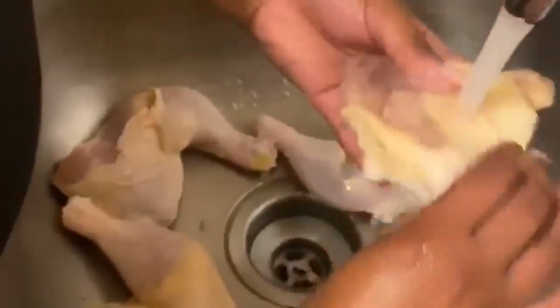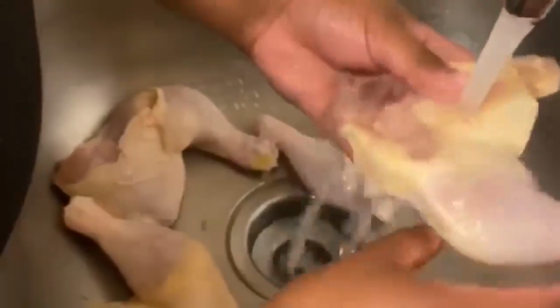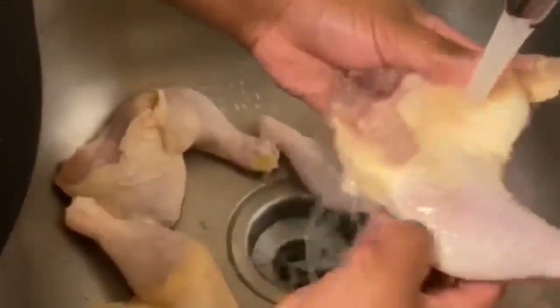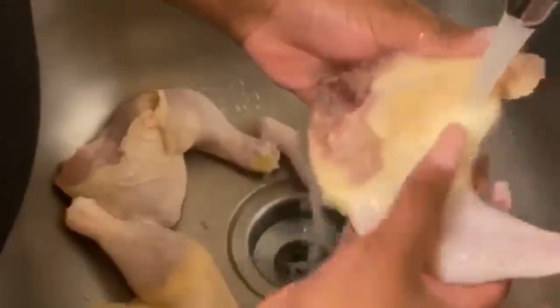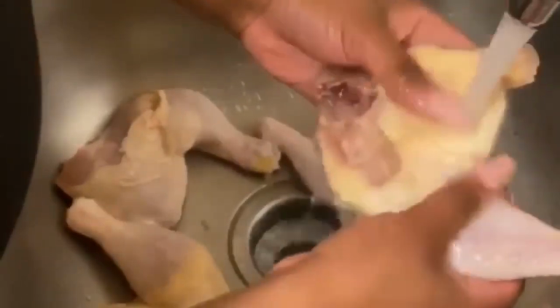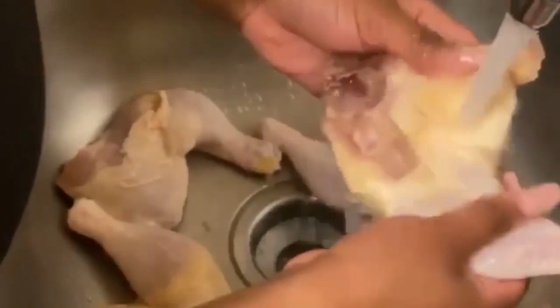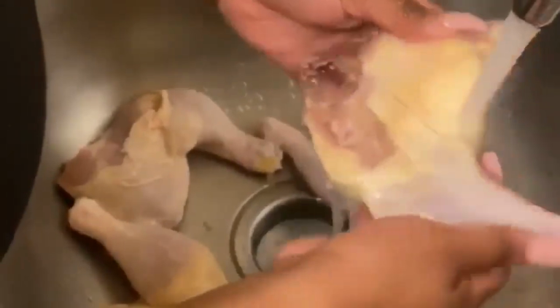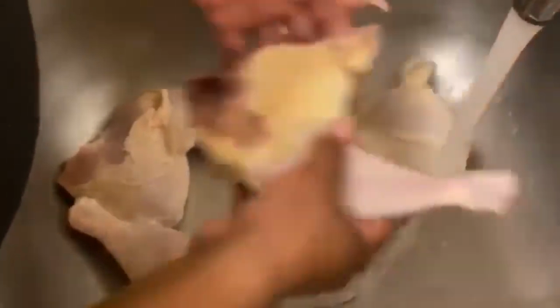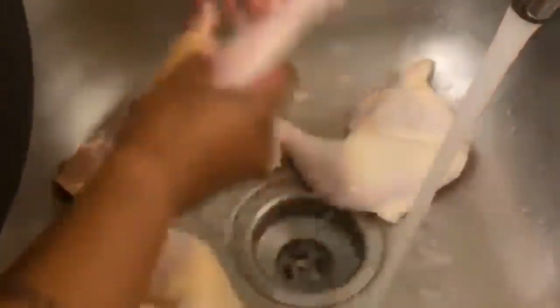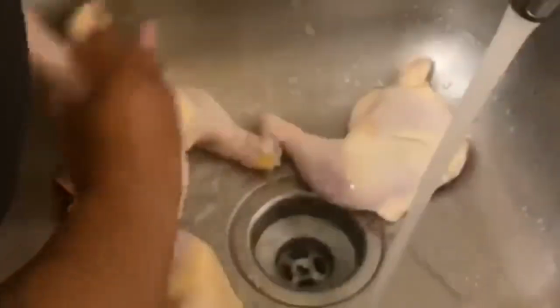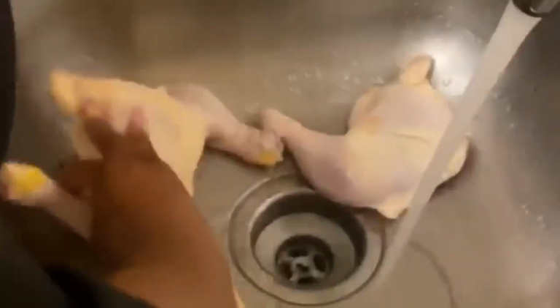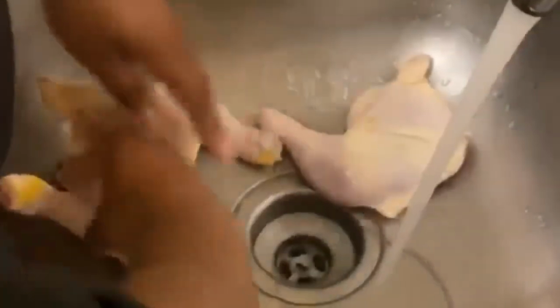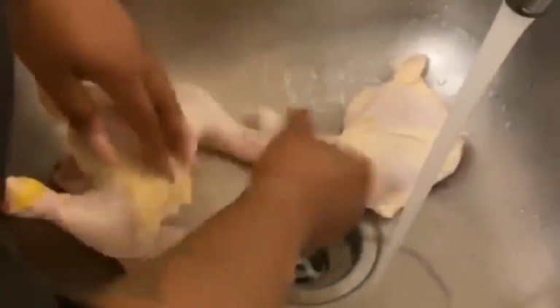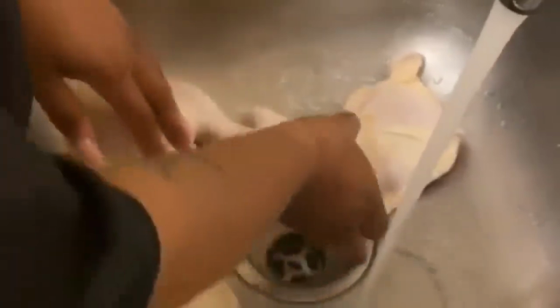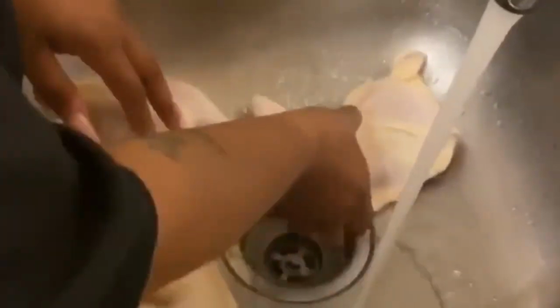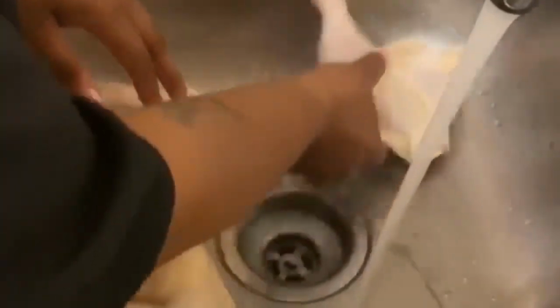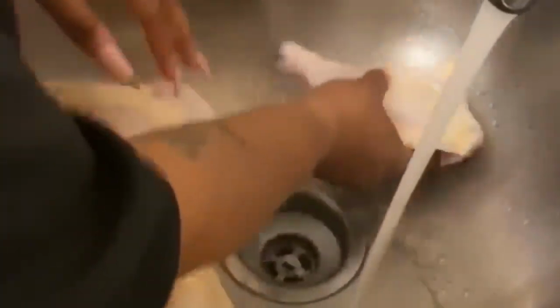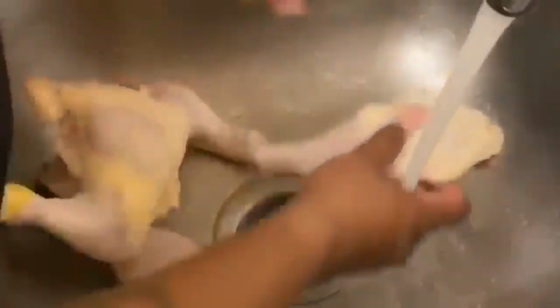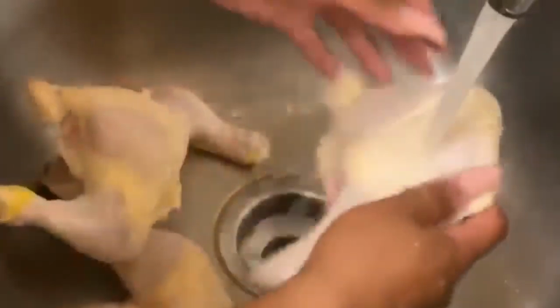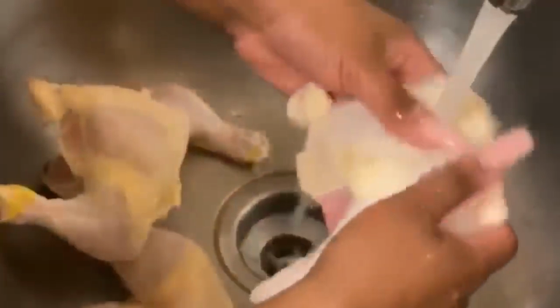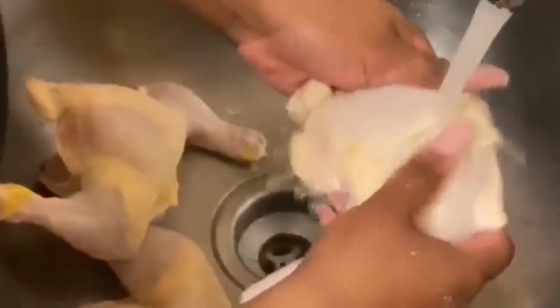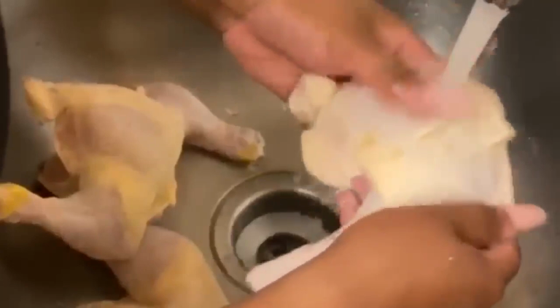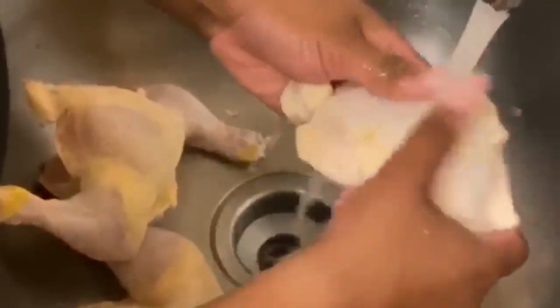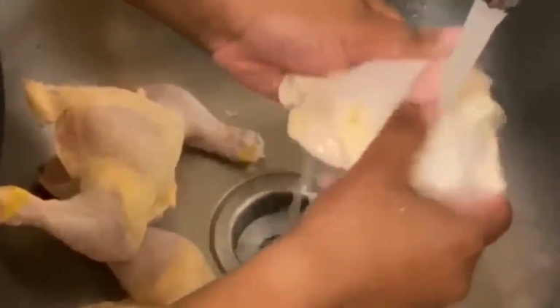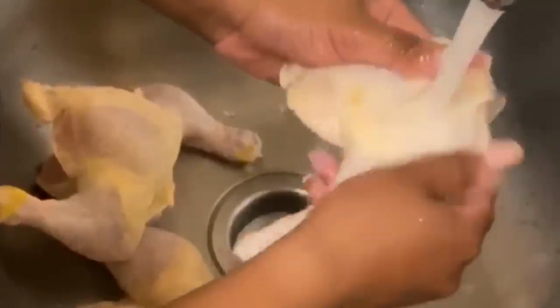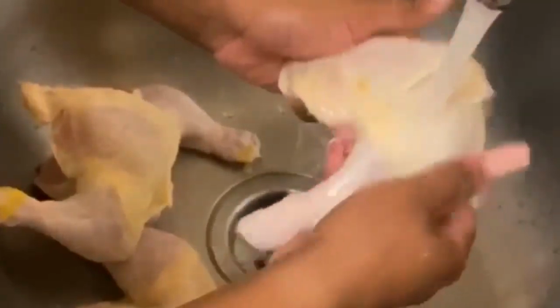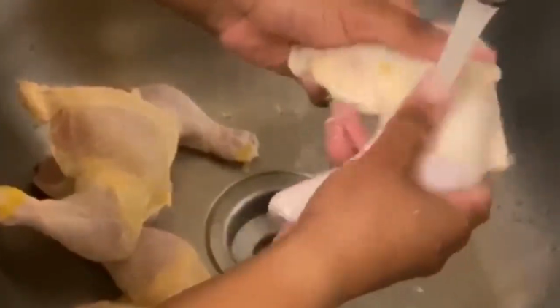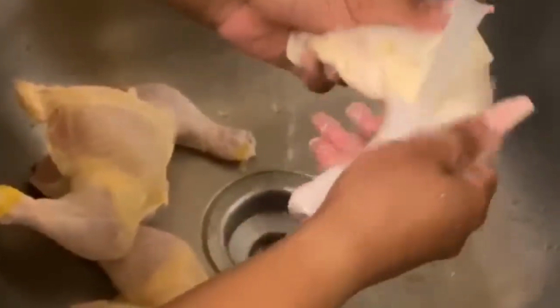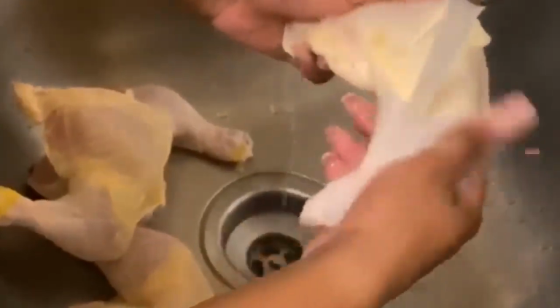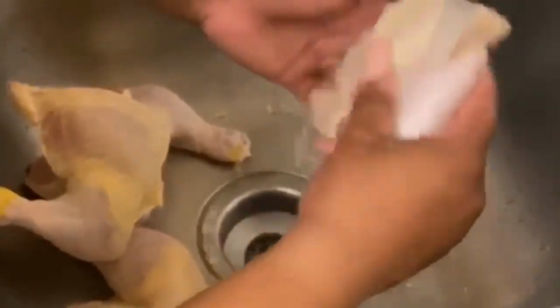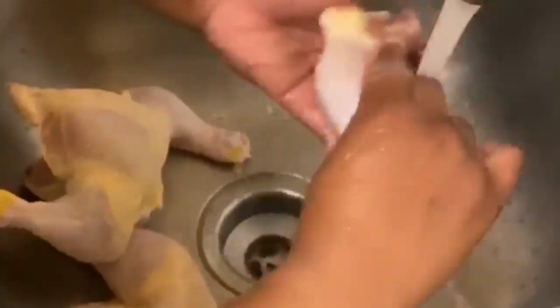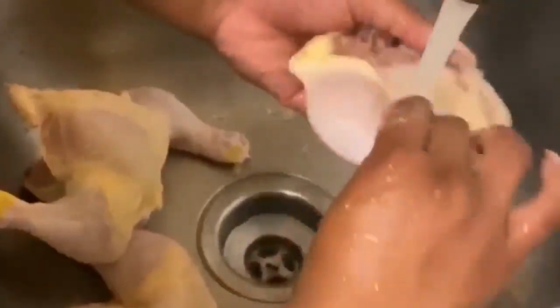Once your meat is defrosted, you're going to want to wash it off, the same way you would wash it before you cook your food.